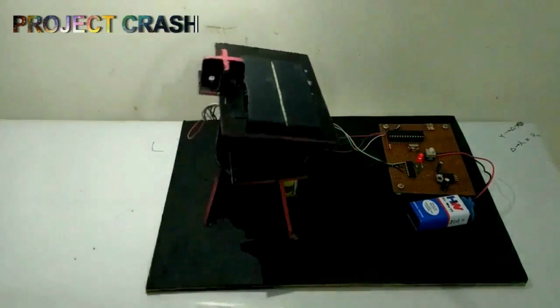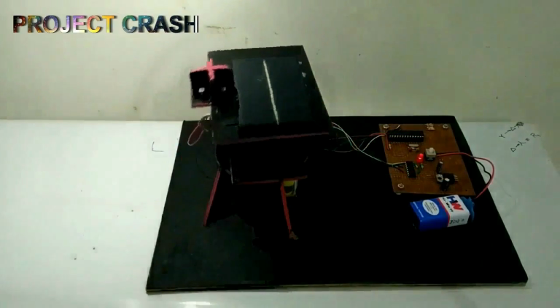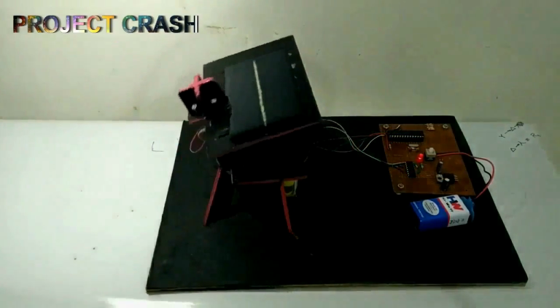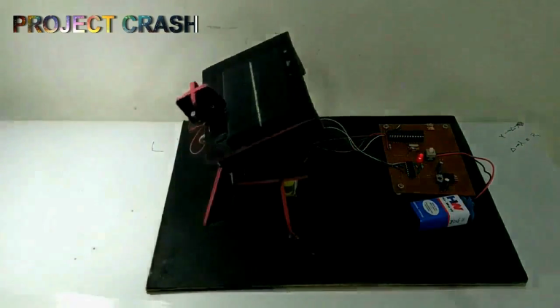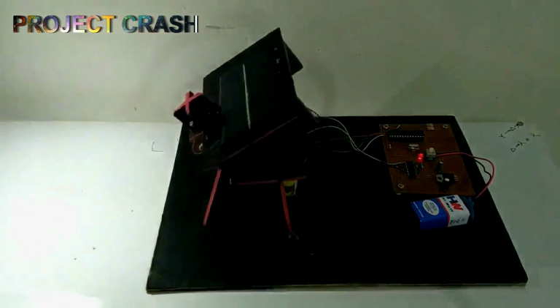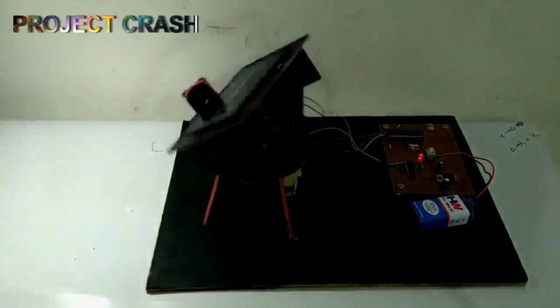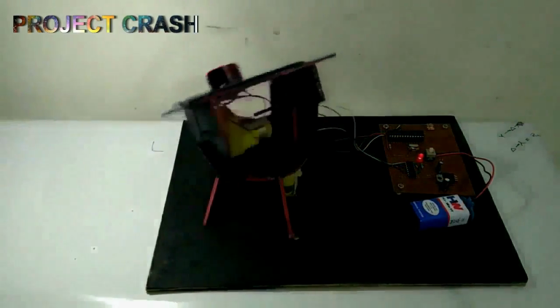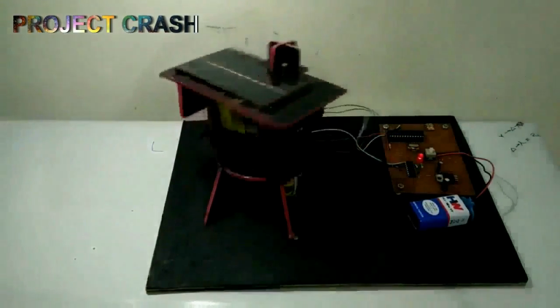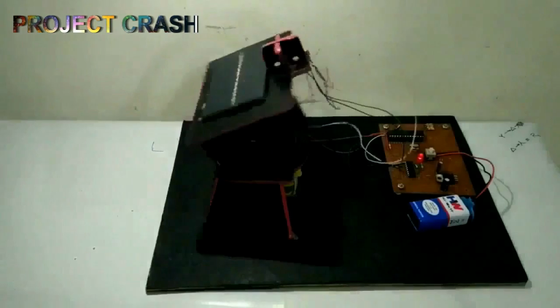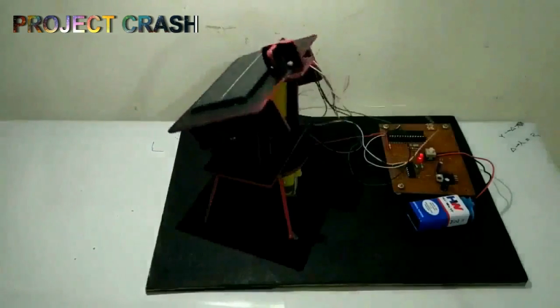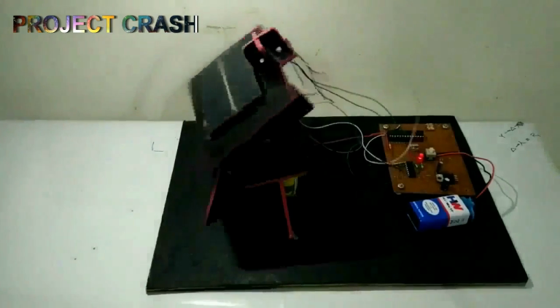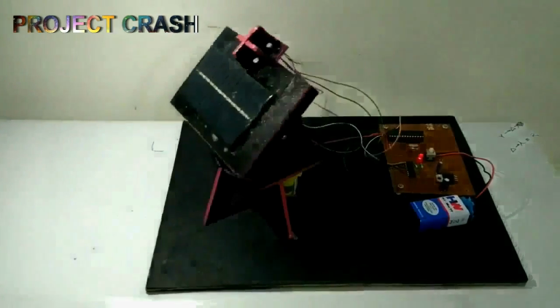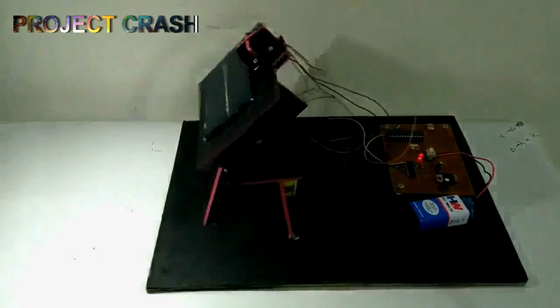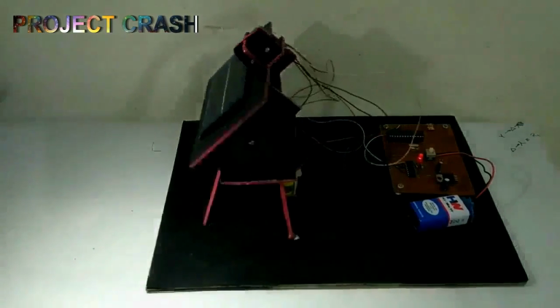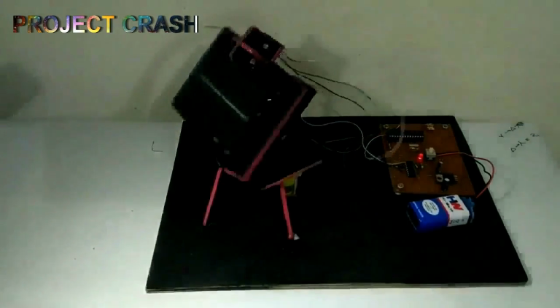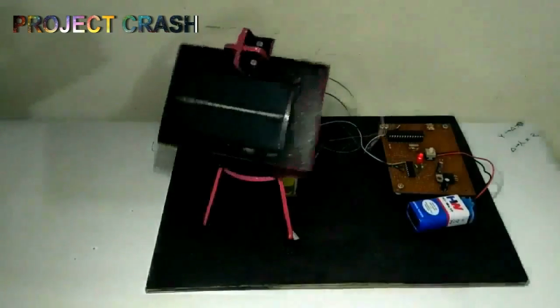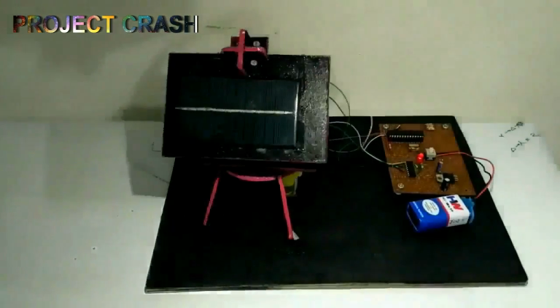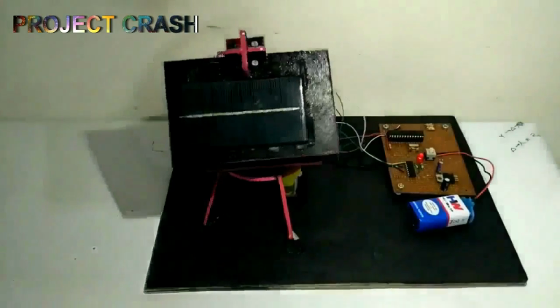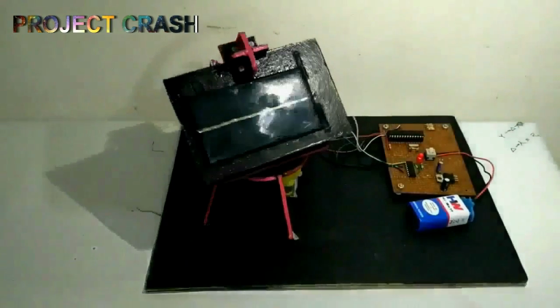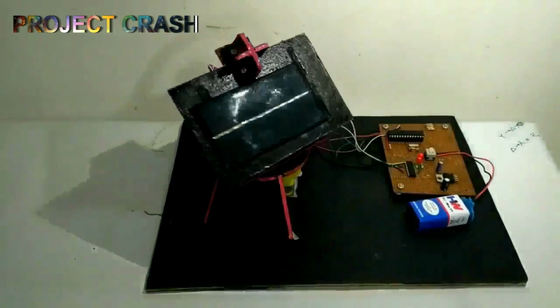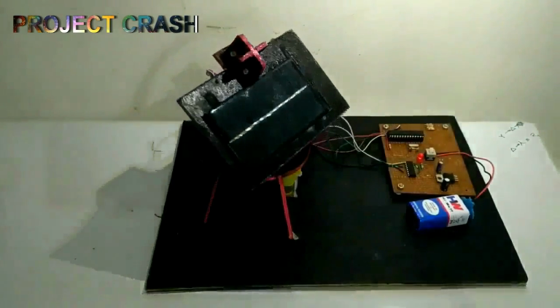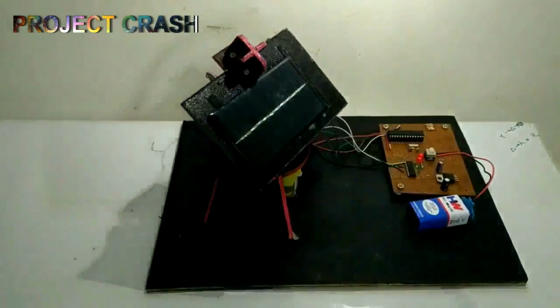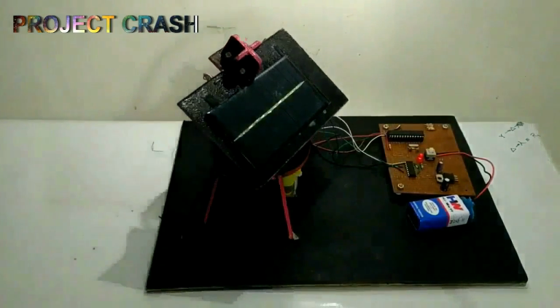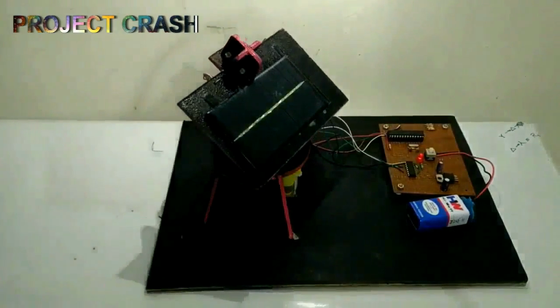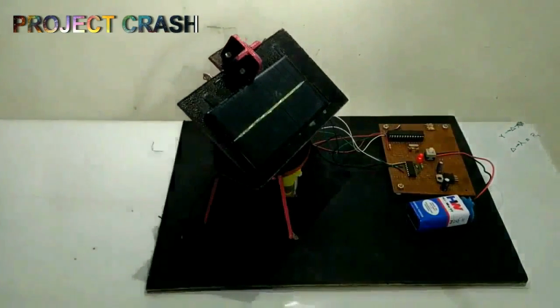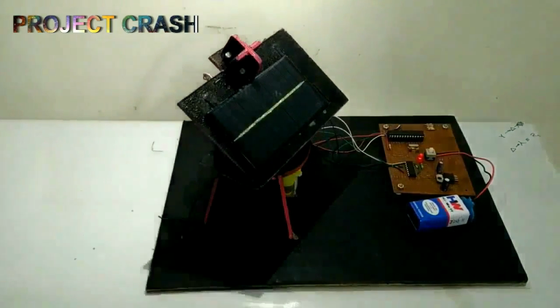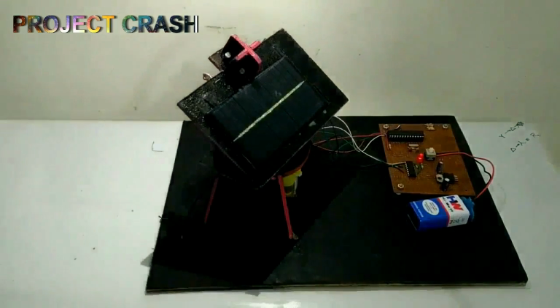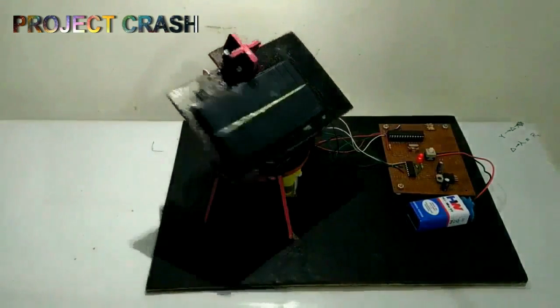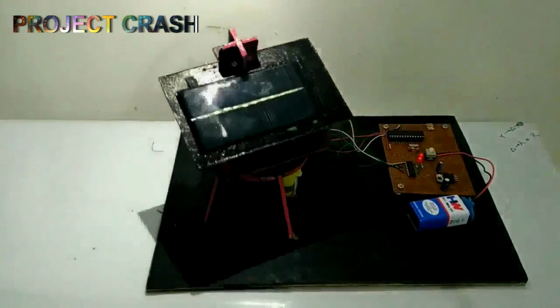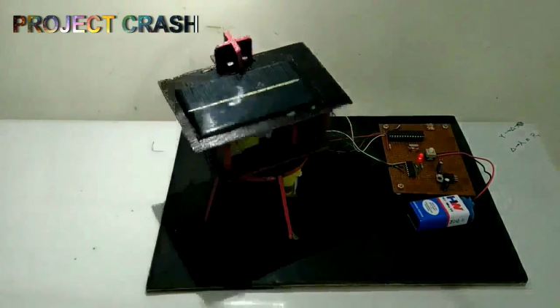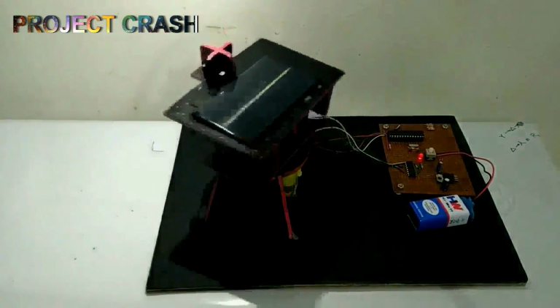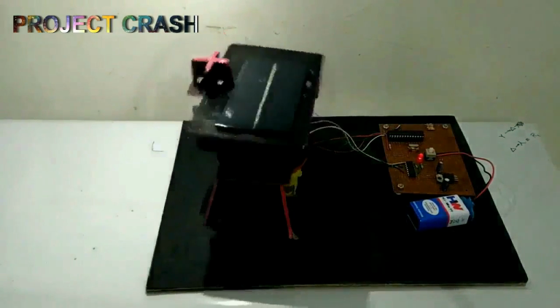This week I decide to make a solar tracker which tries to keep the surface of a solar panel perpendicular to sunlight.